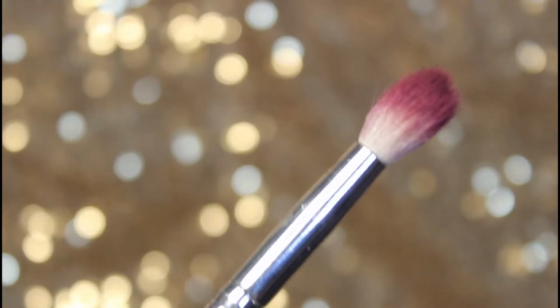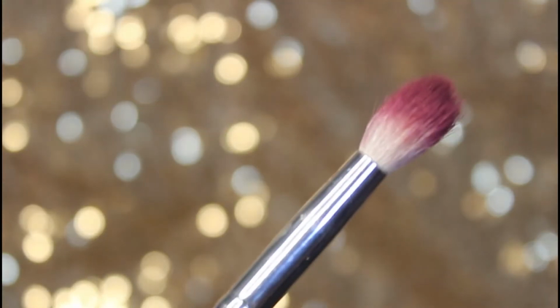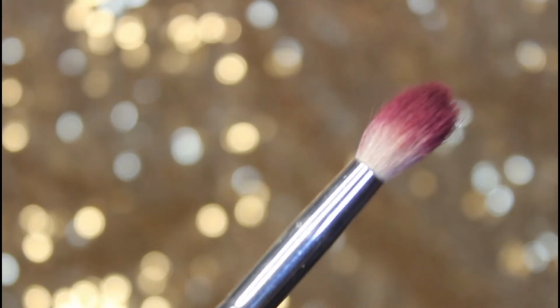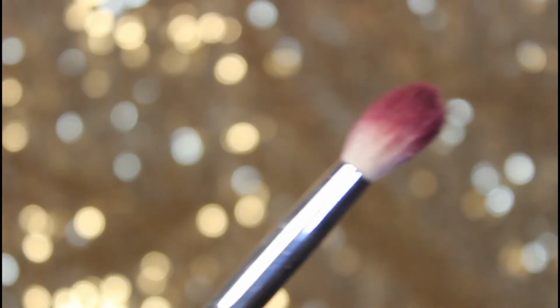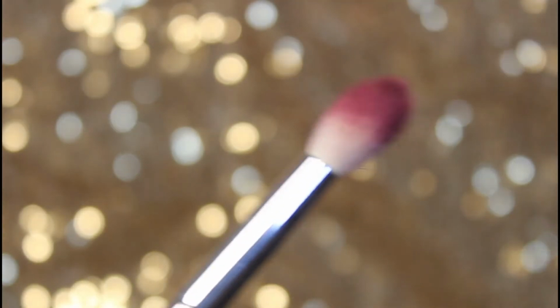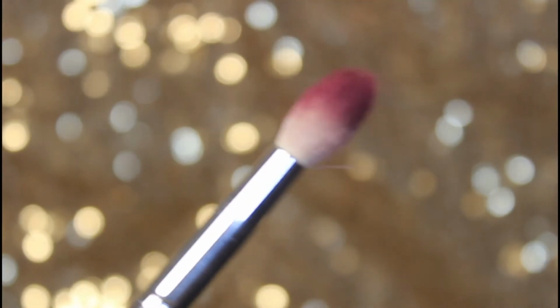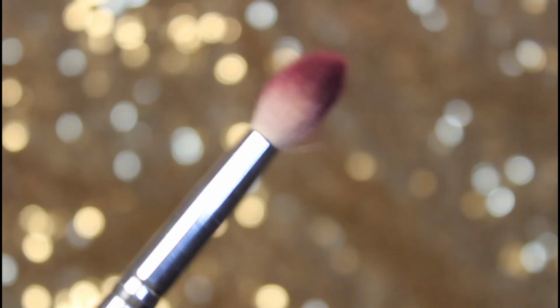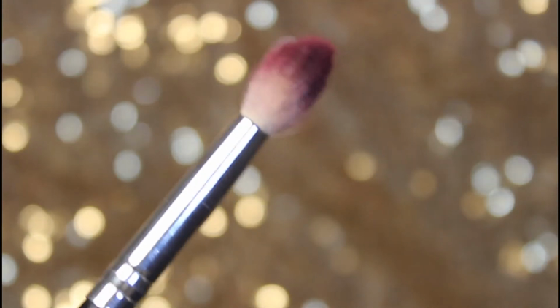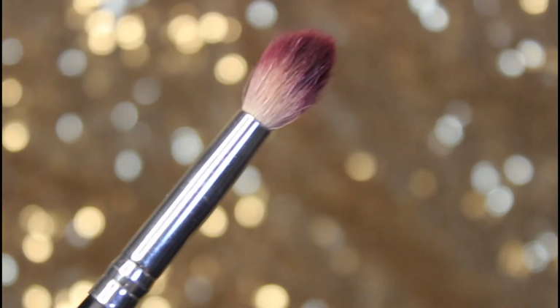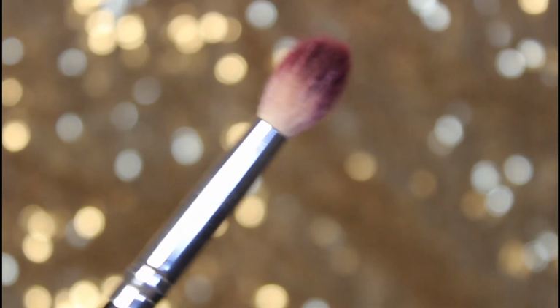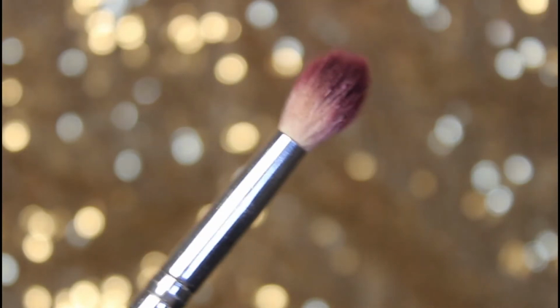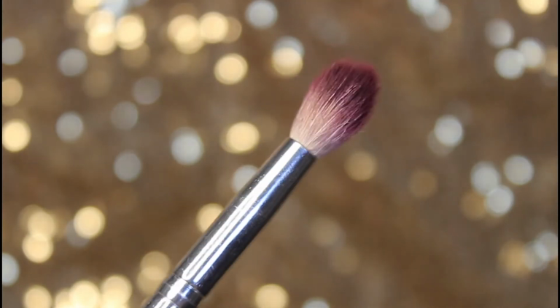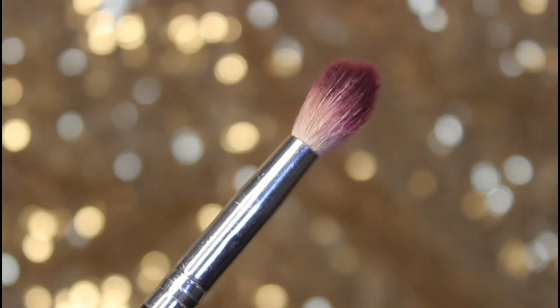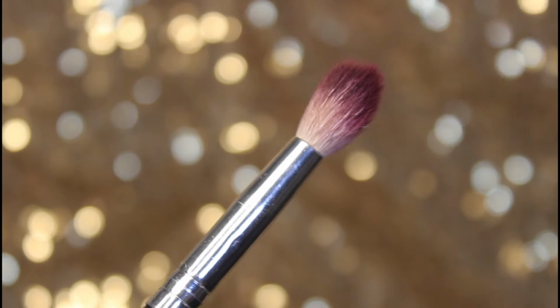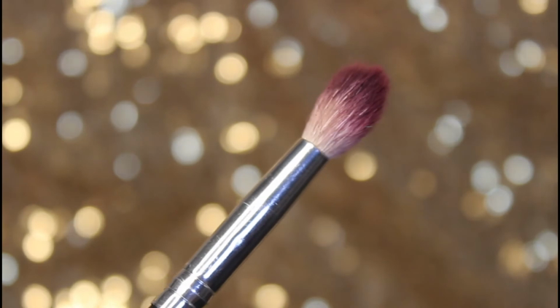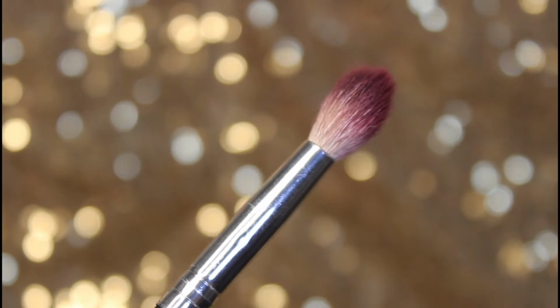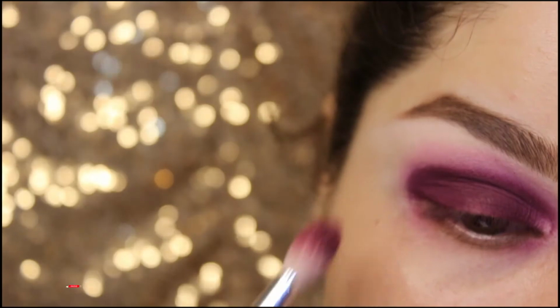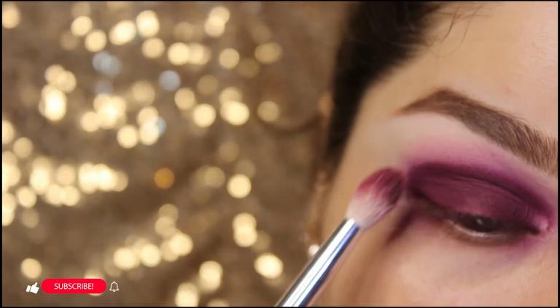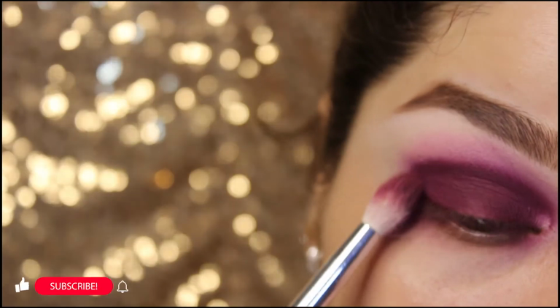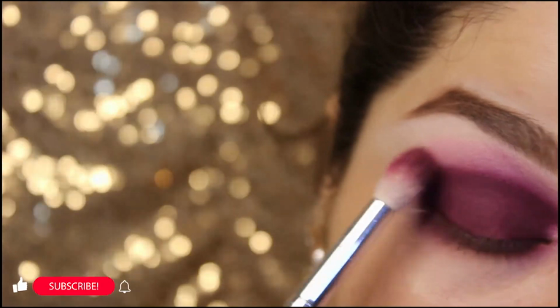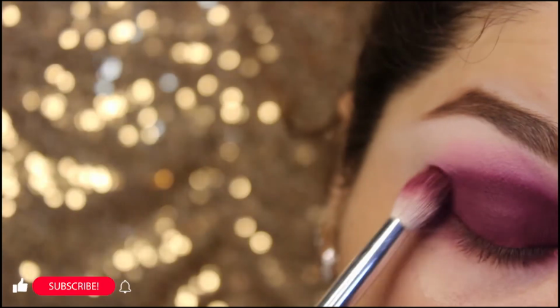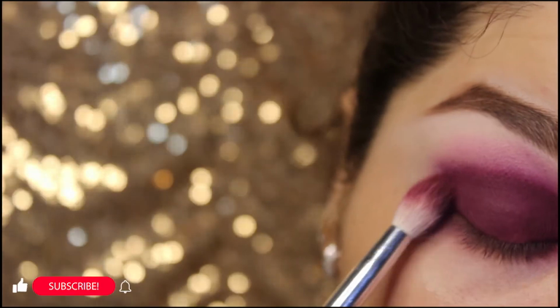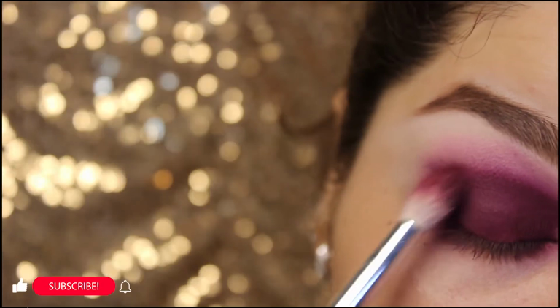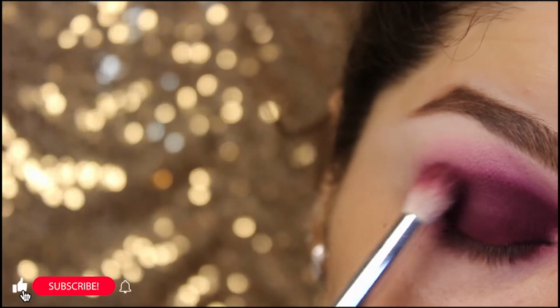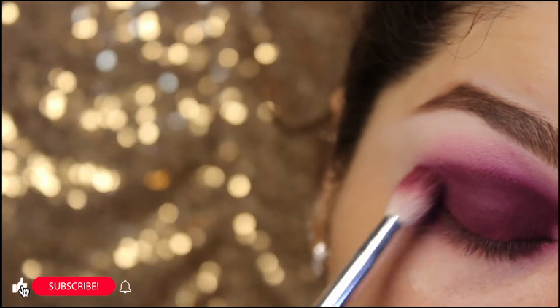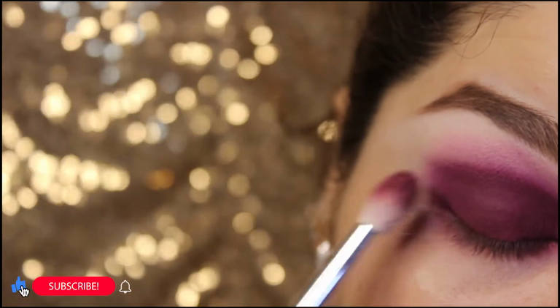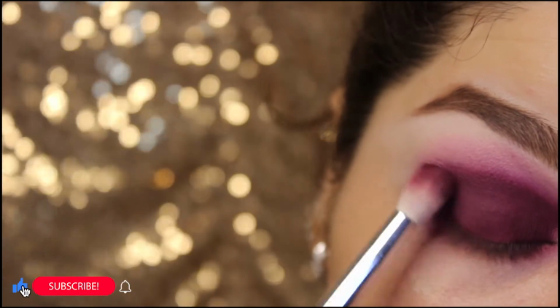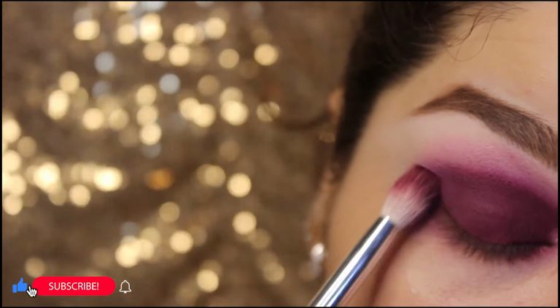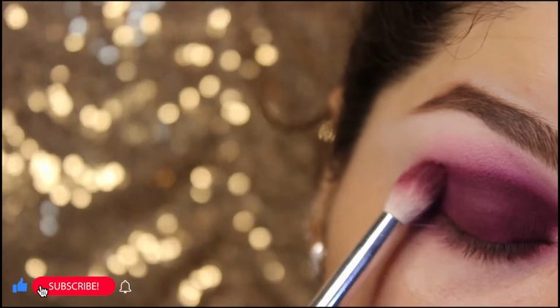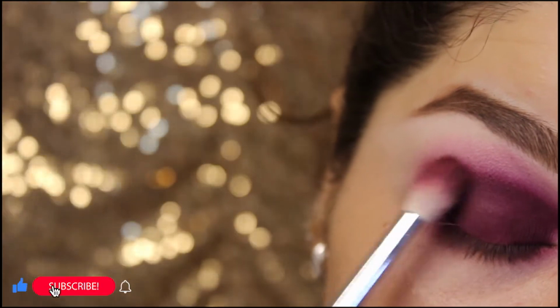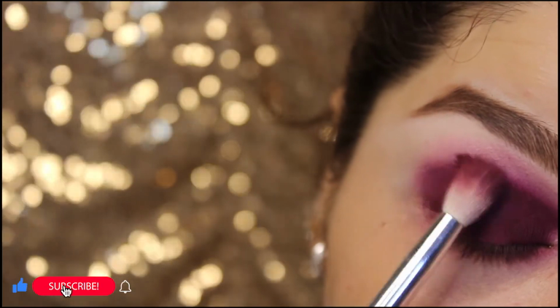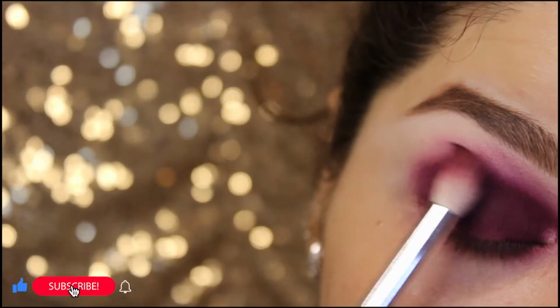Taking the same brush, applying the same shade and blending it as well.